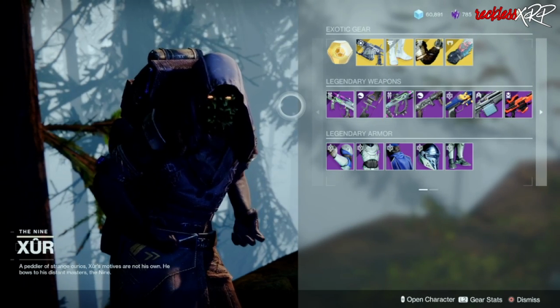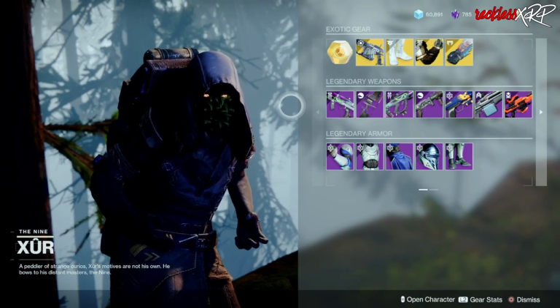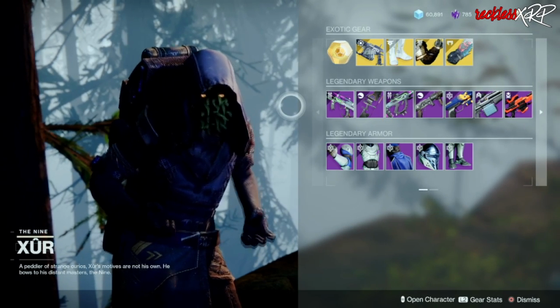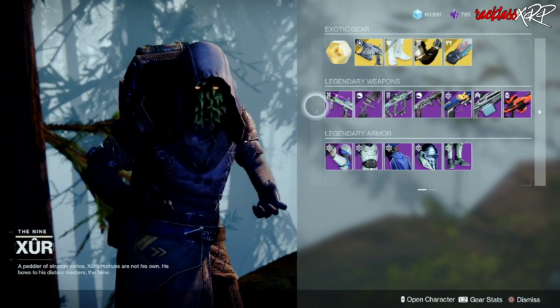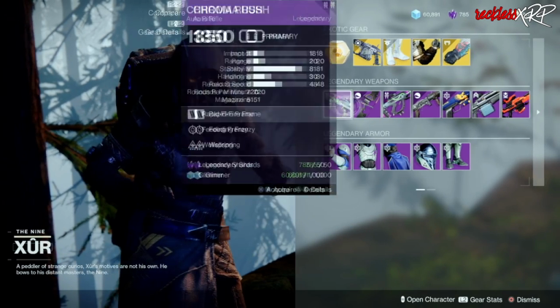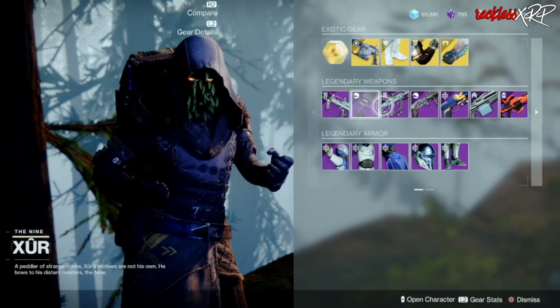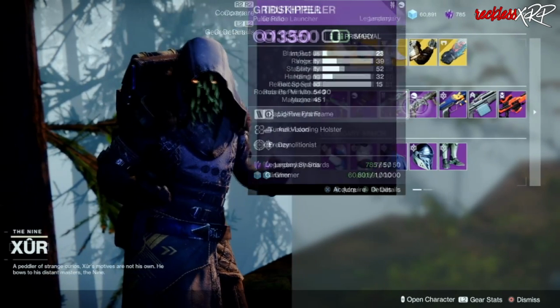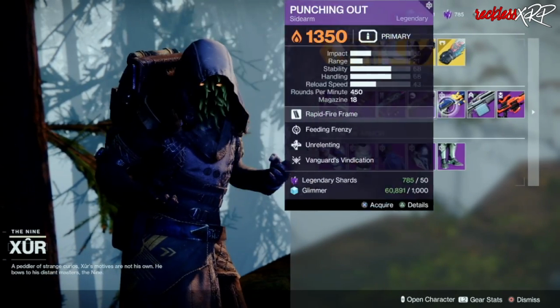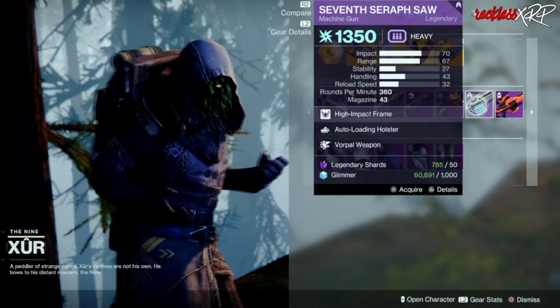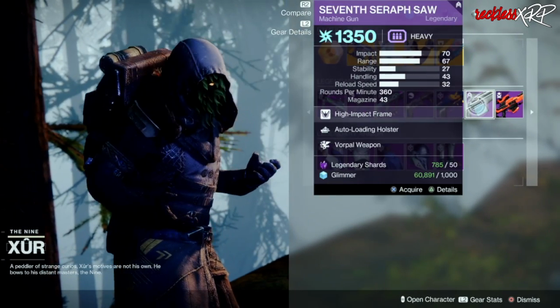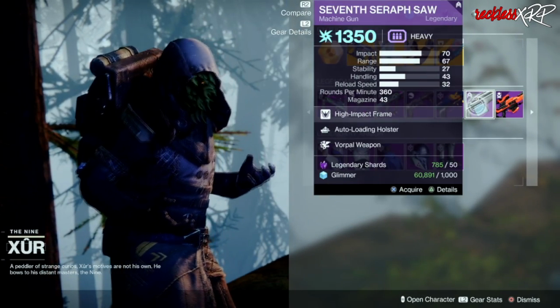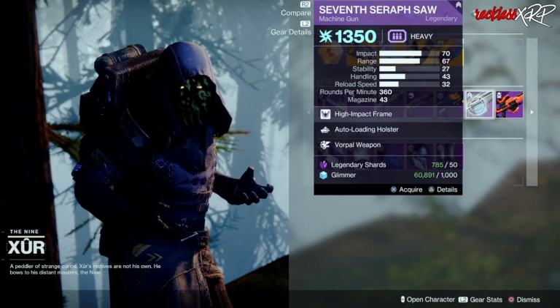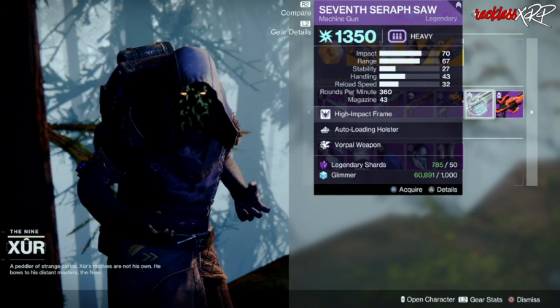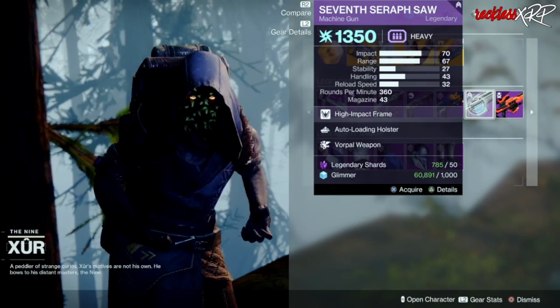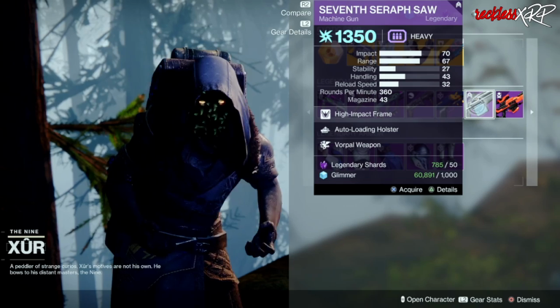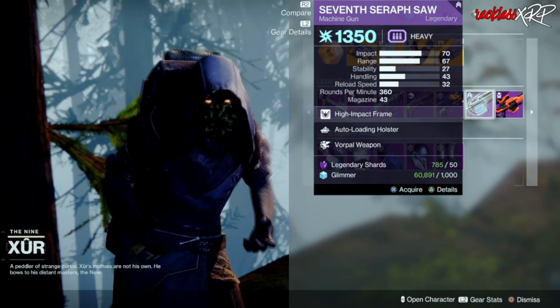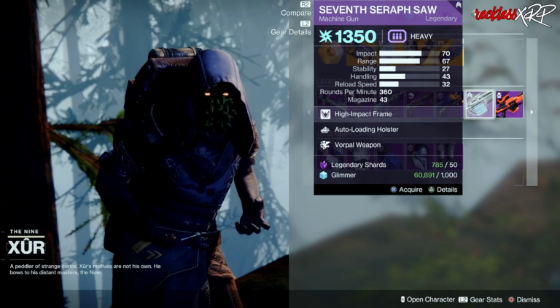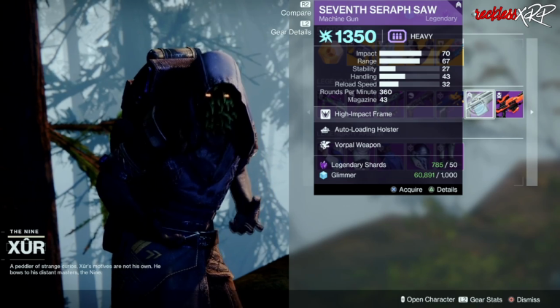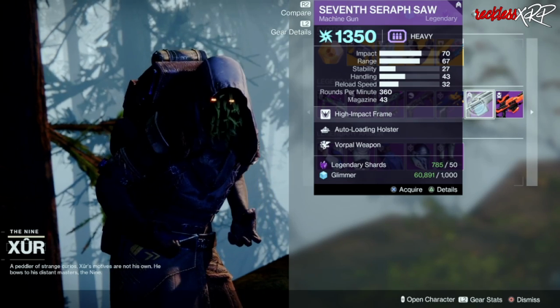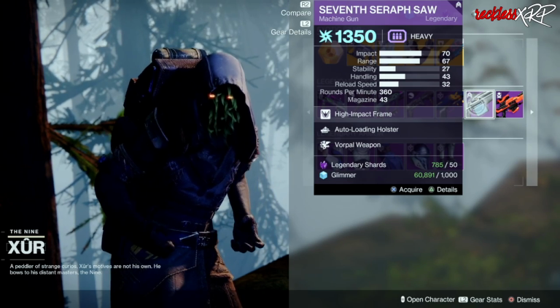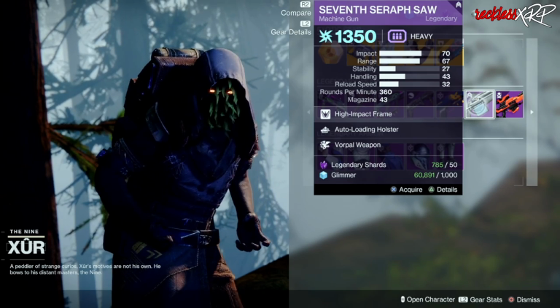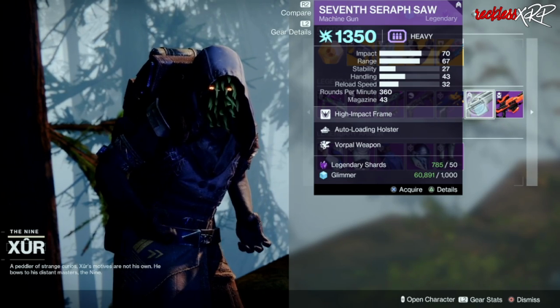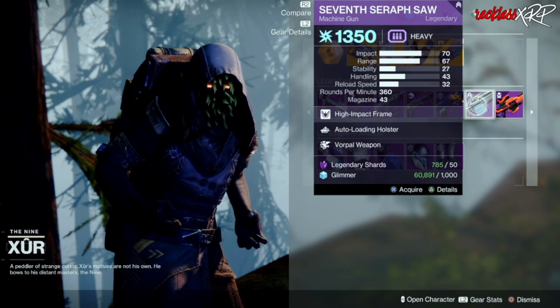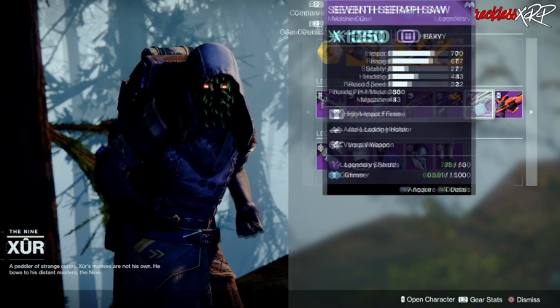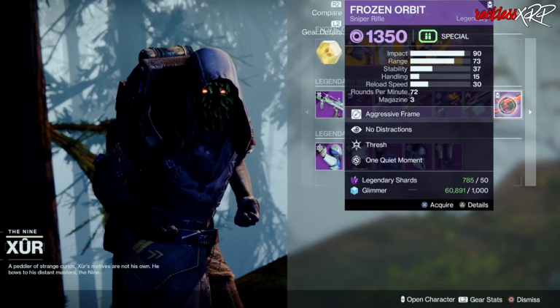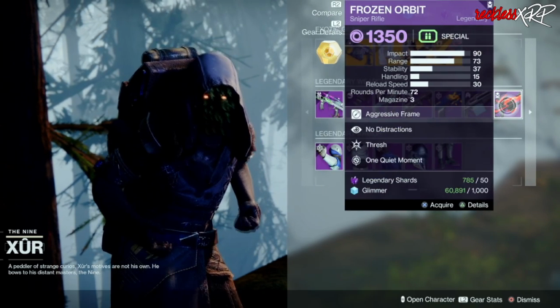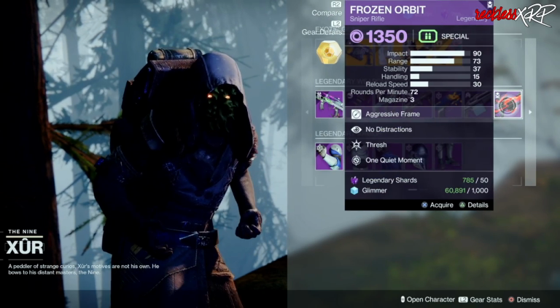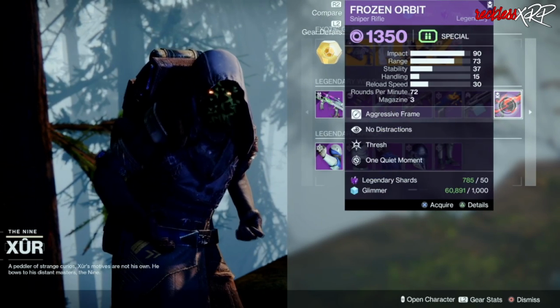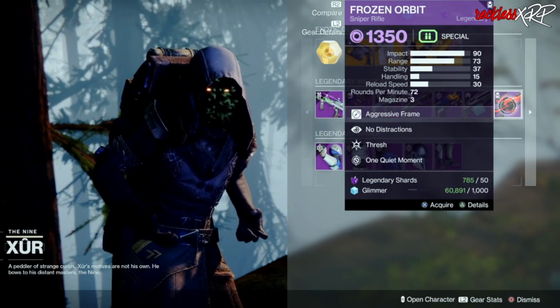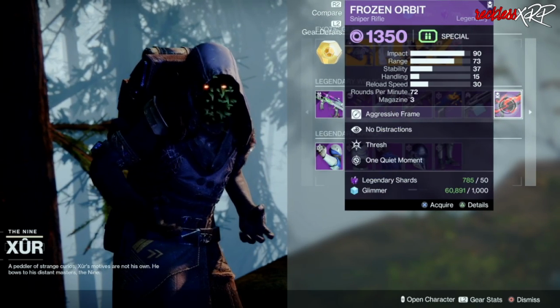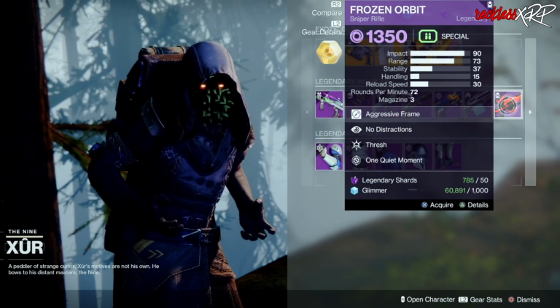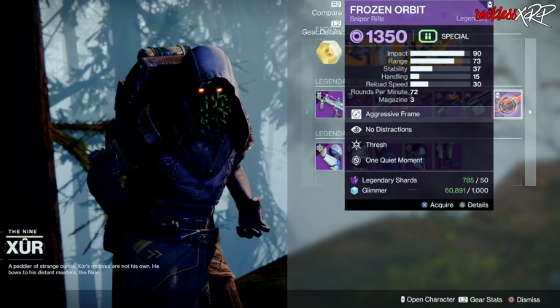As for legendary weapons, go ahead and pick up the 7th Seraph Saw, and there's a decently rolled Frozen Orbit as well.